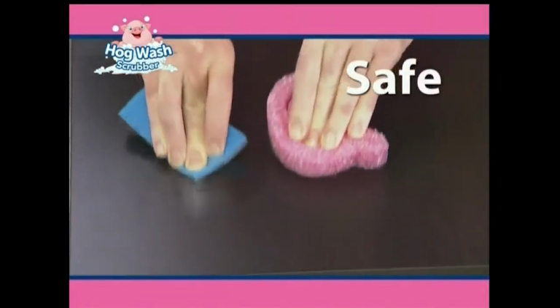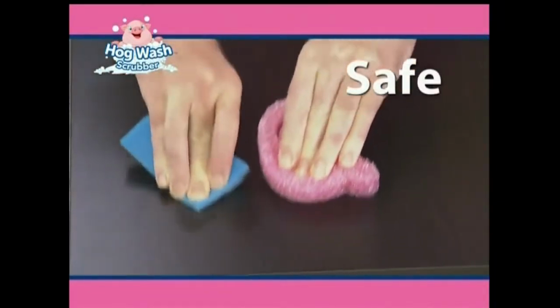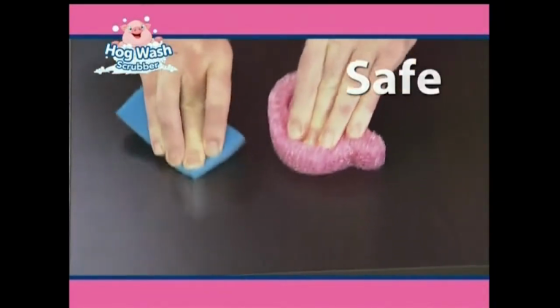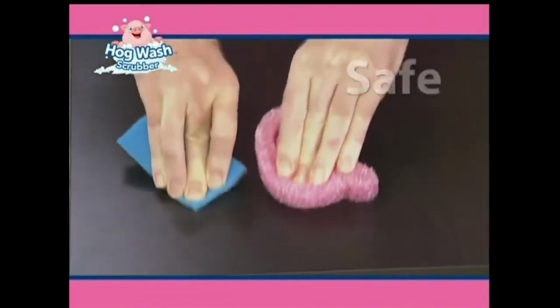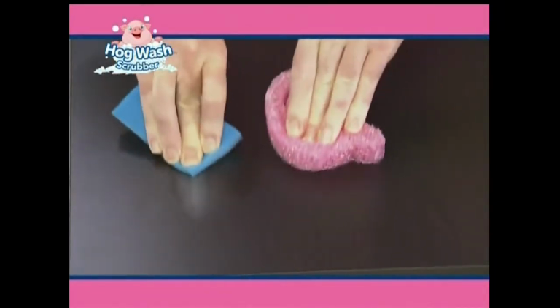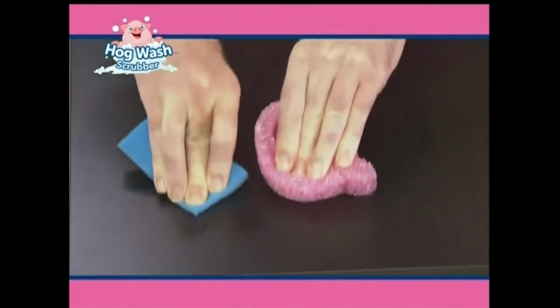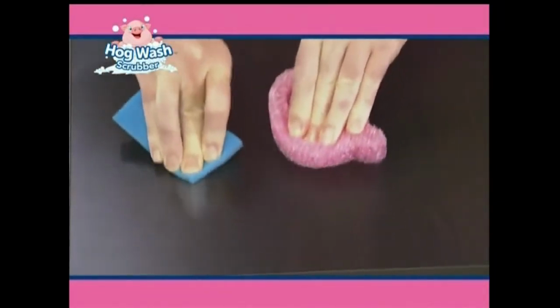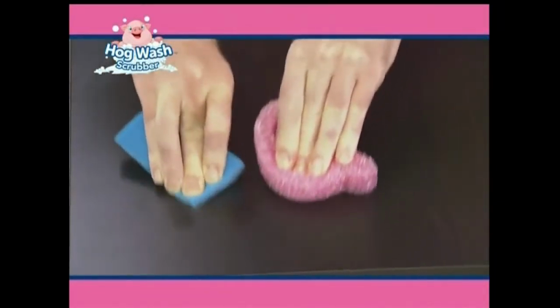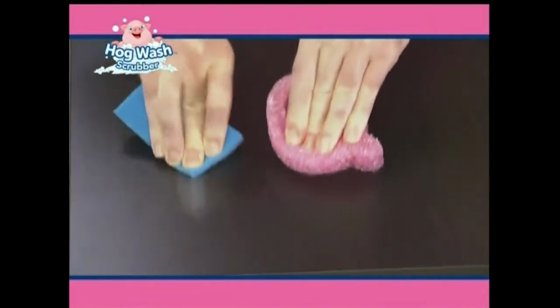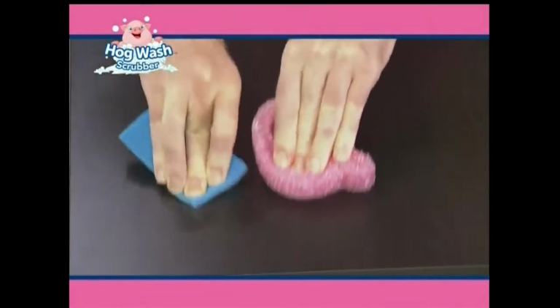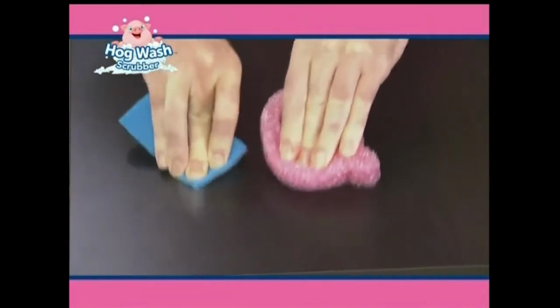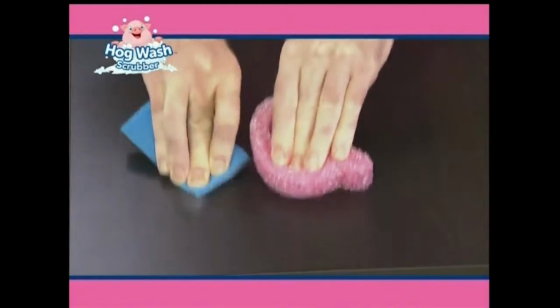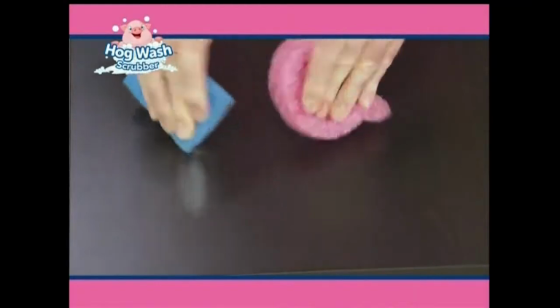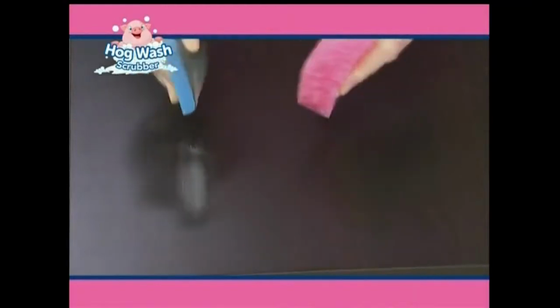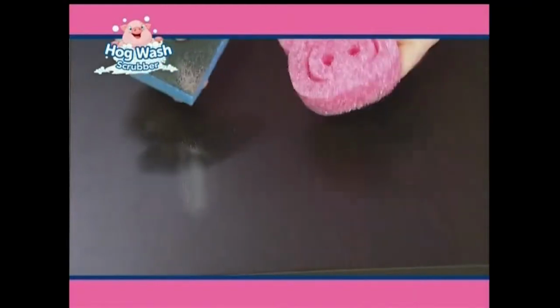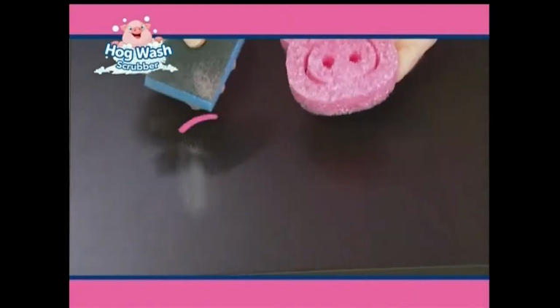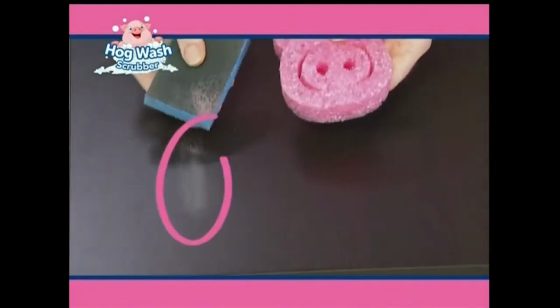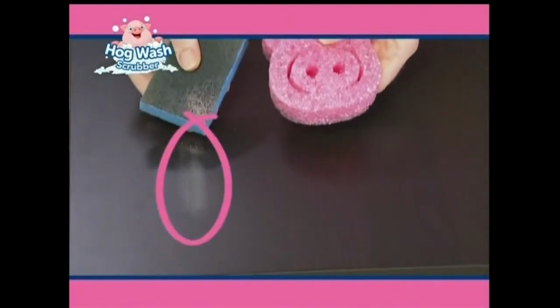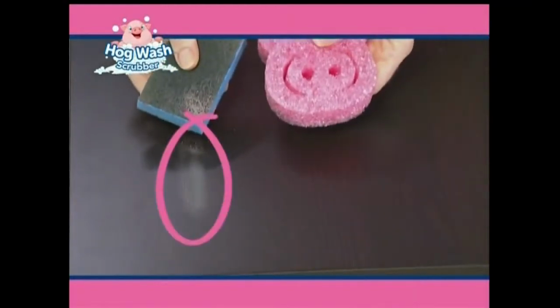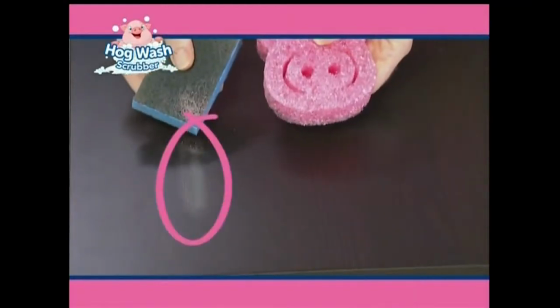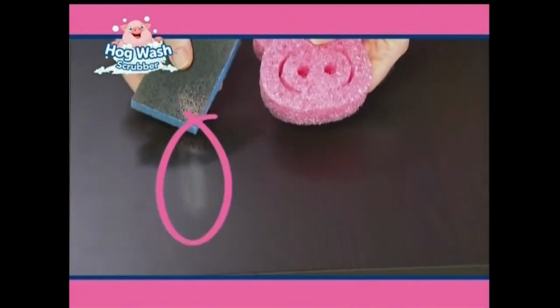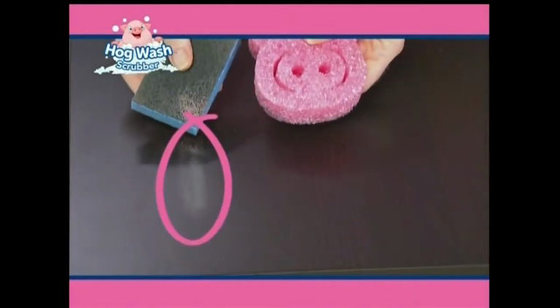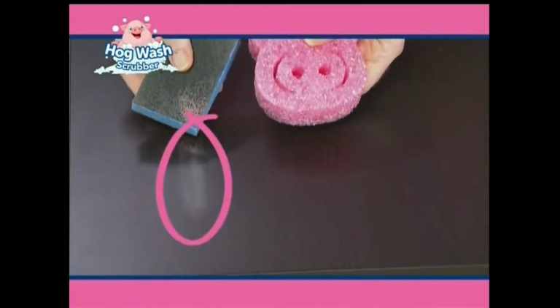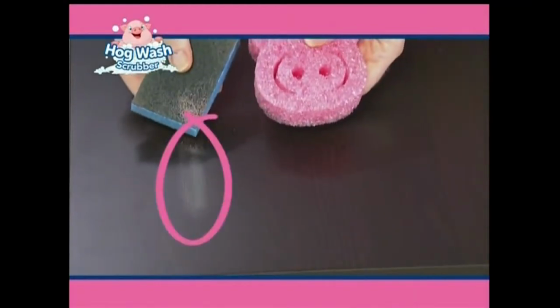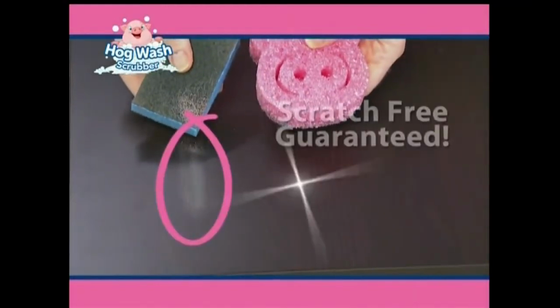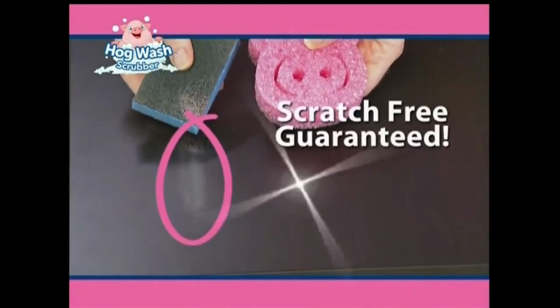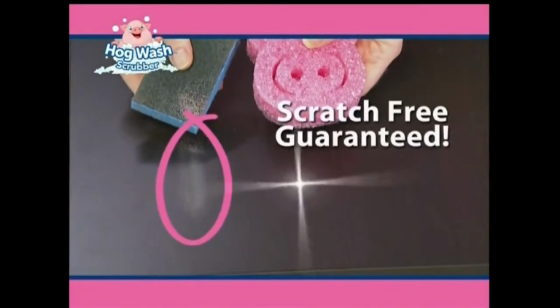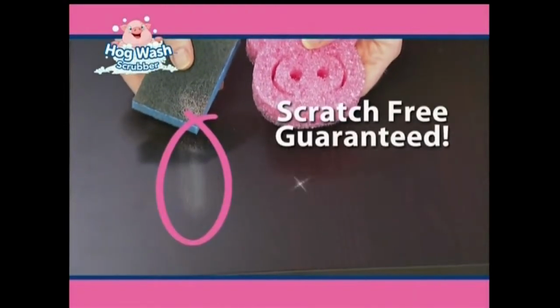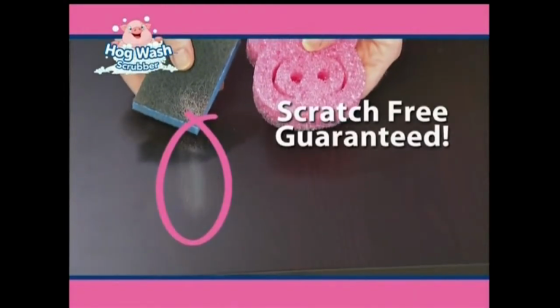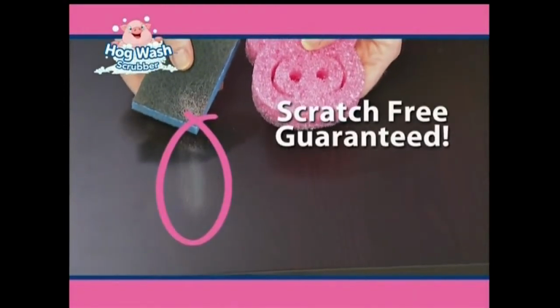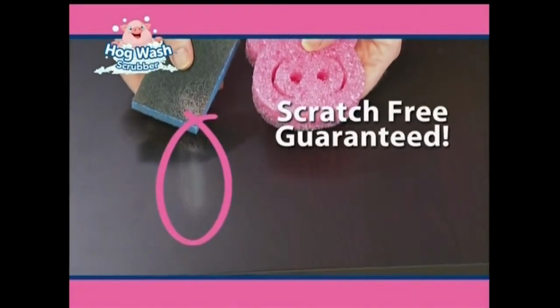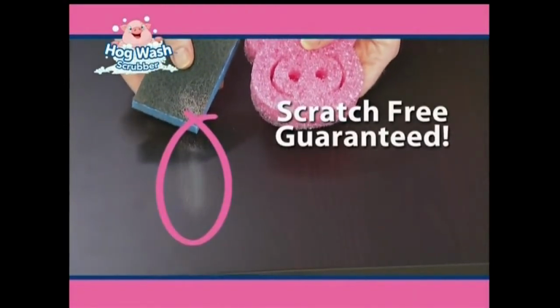This ordinary scrubber scratches the table, while the Hogwash cleans without scratching, guaranteed.